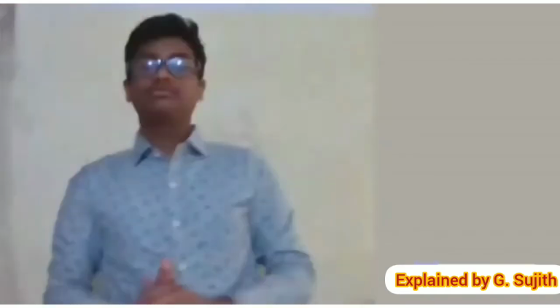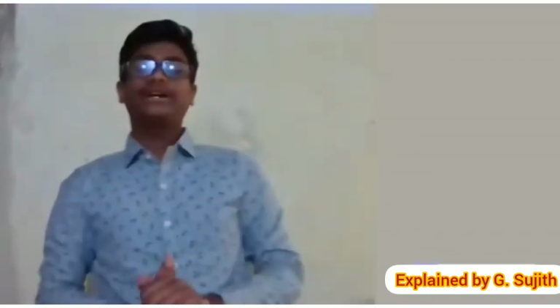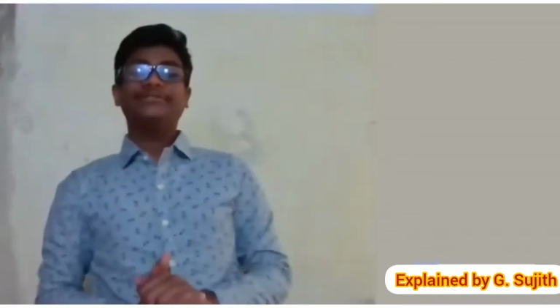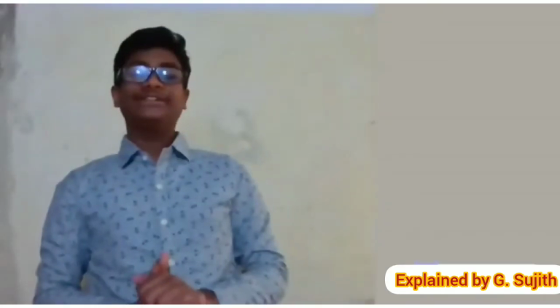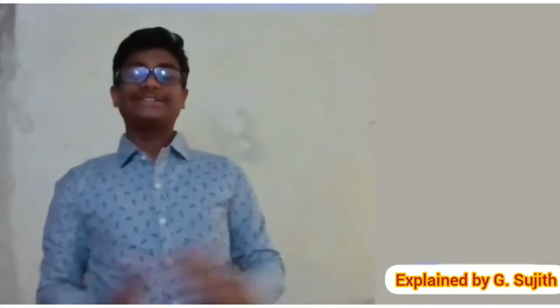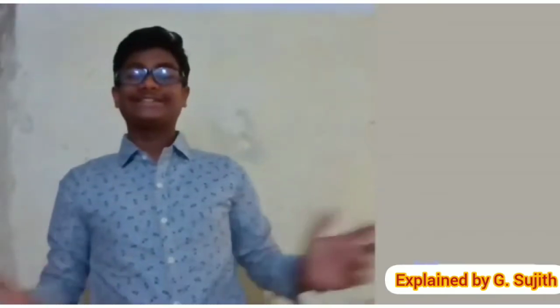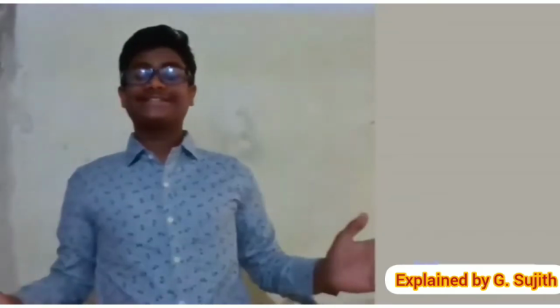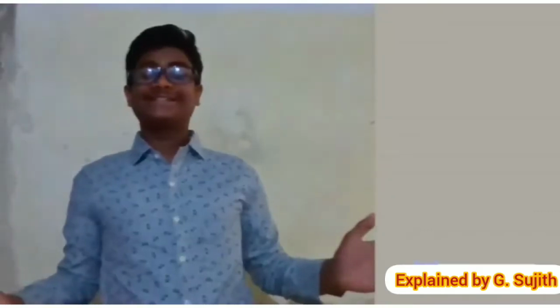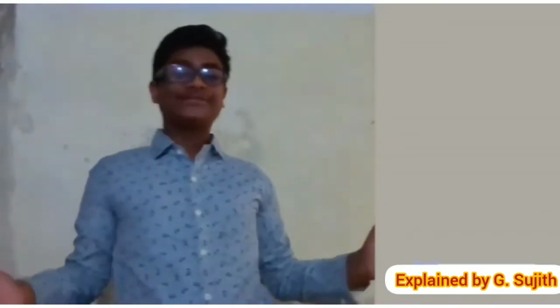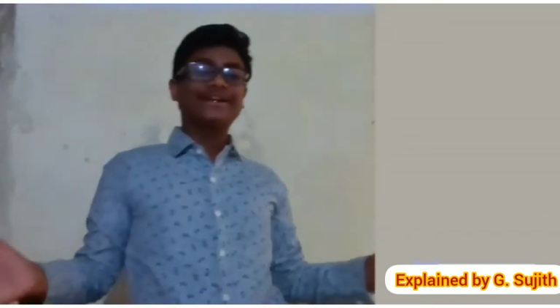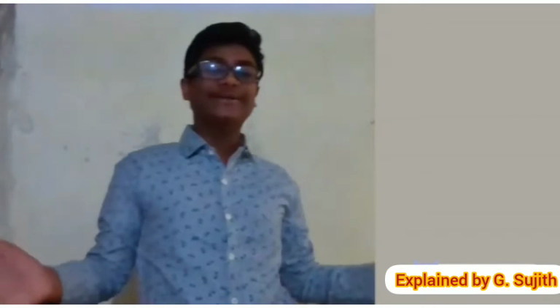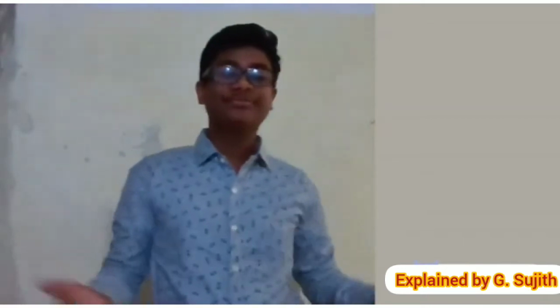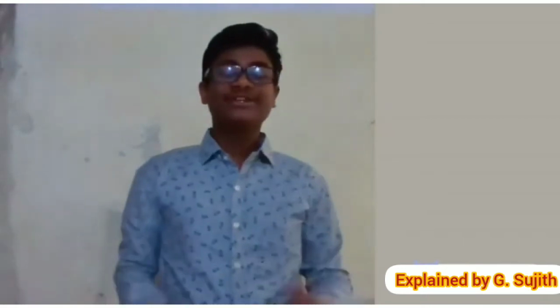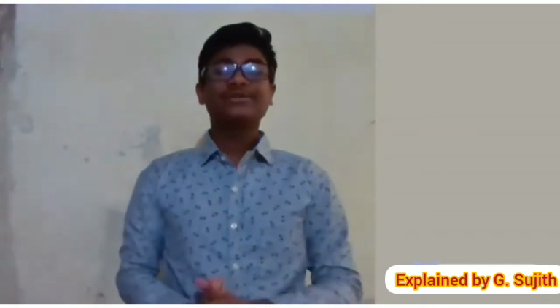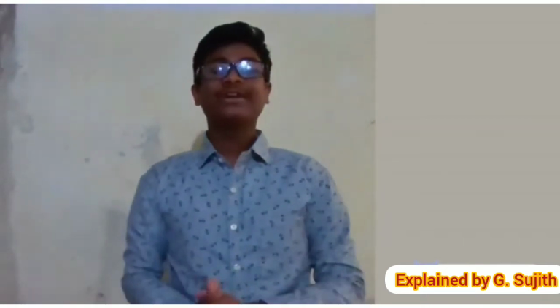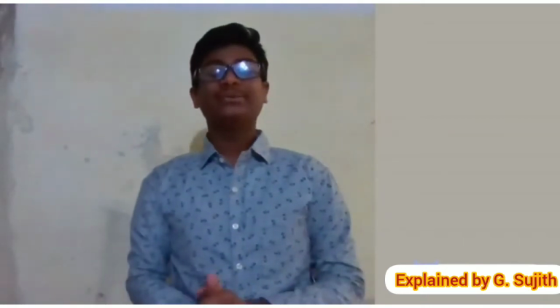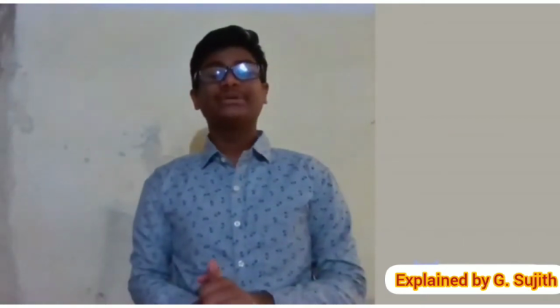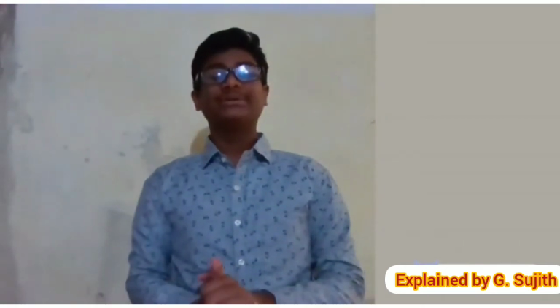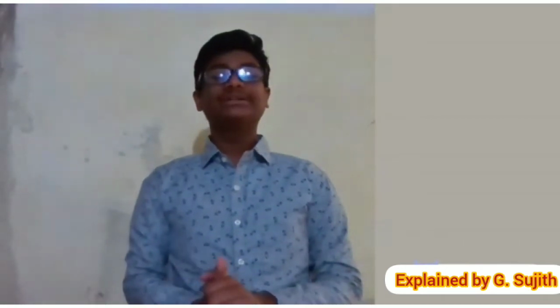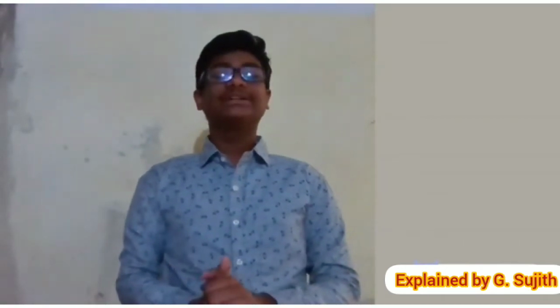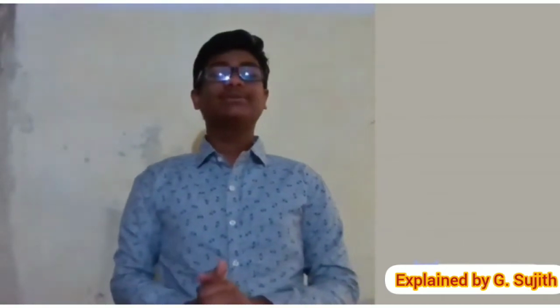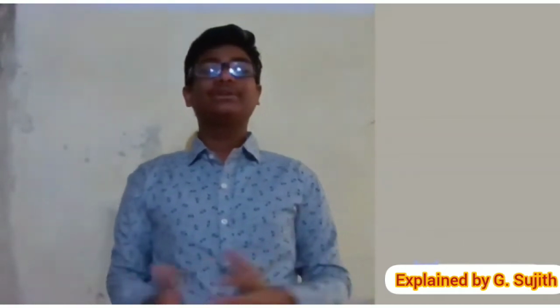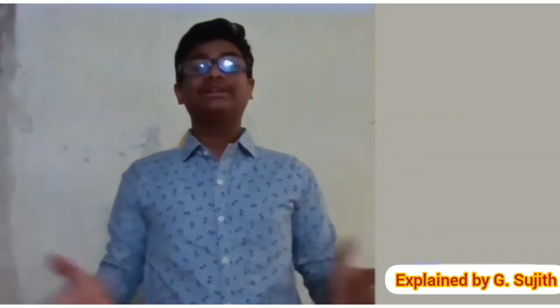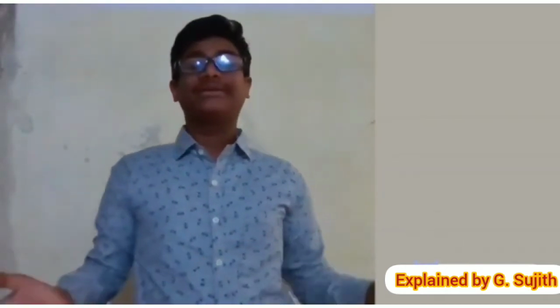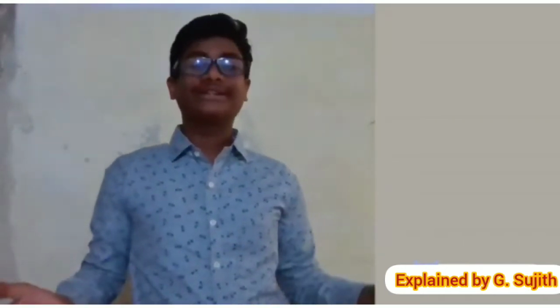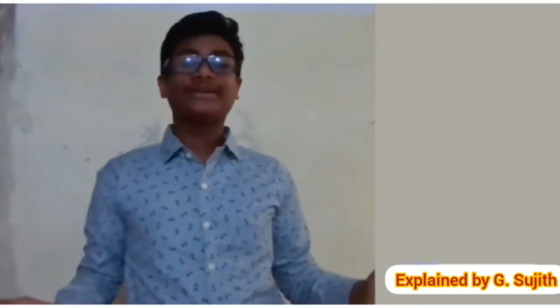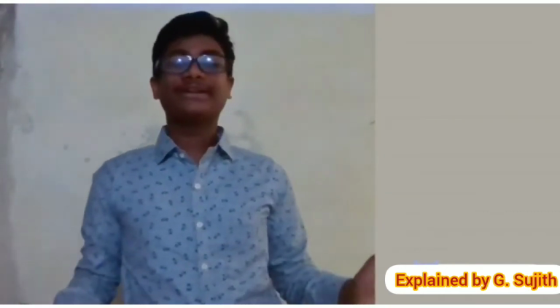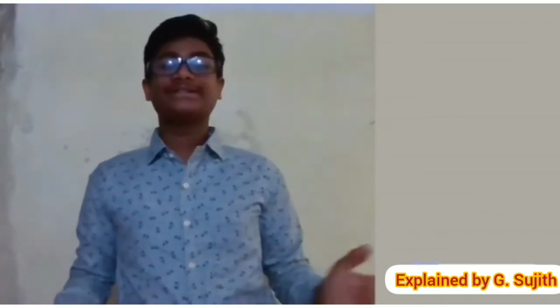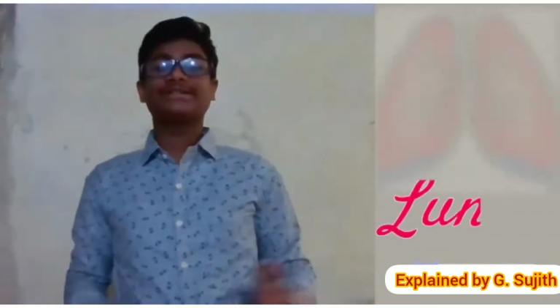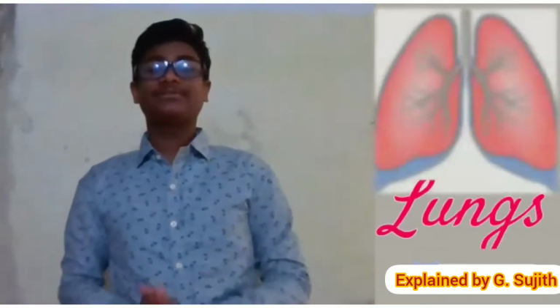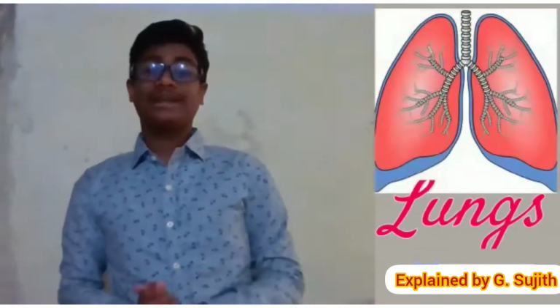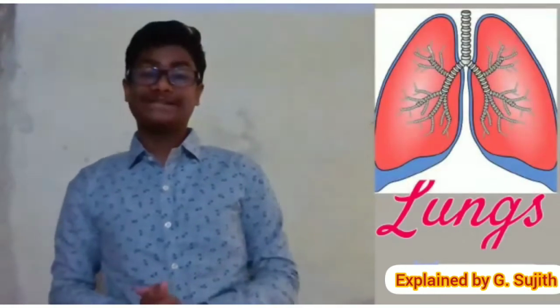Hi everyone, this is Utilgata. Today we are going to learn about our respiratory system lungs.